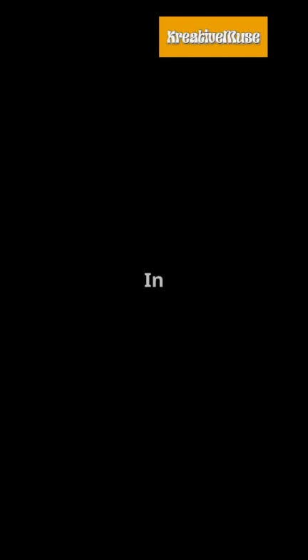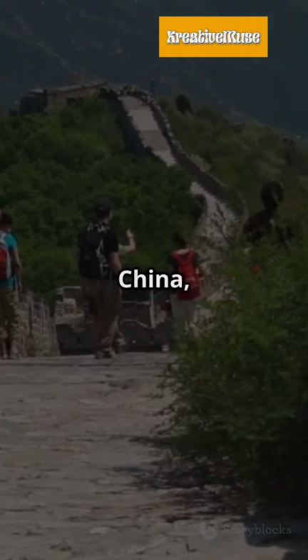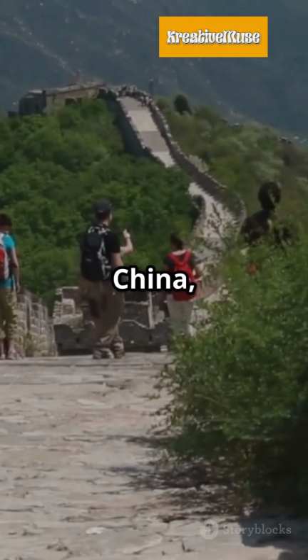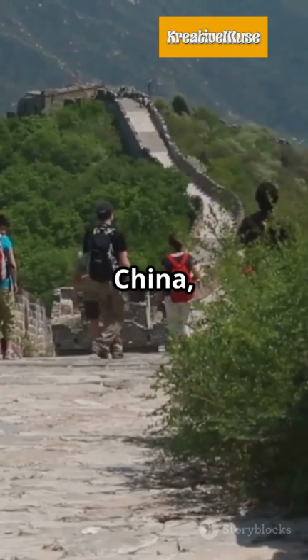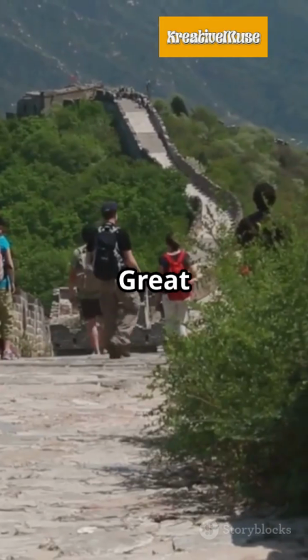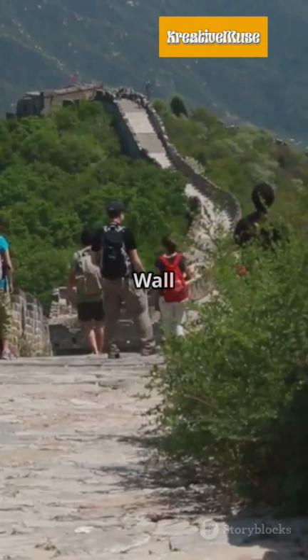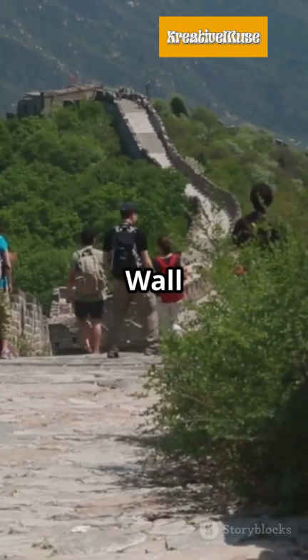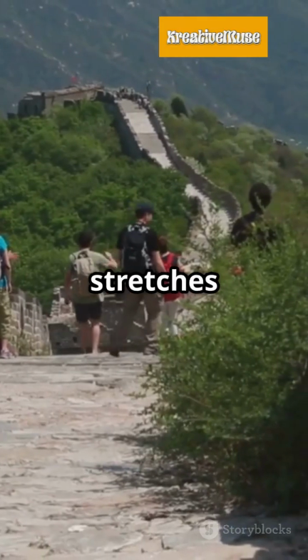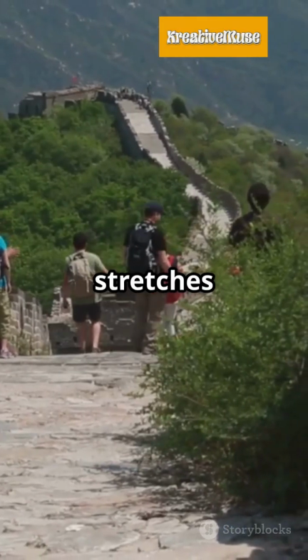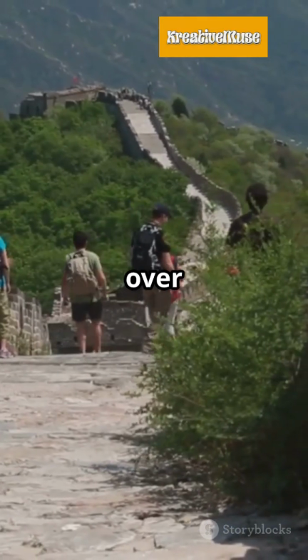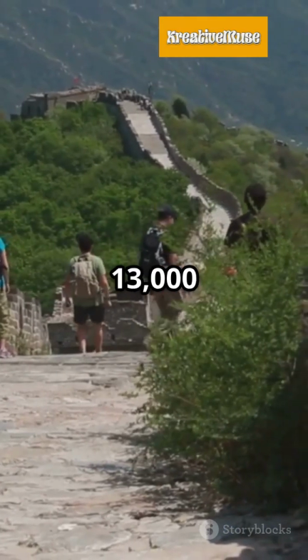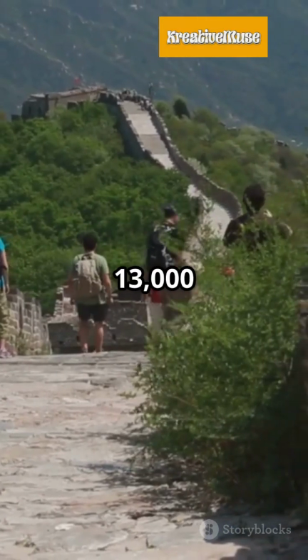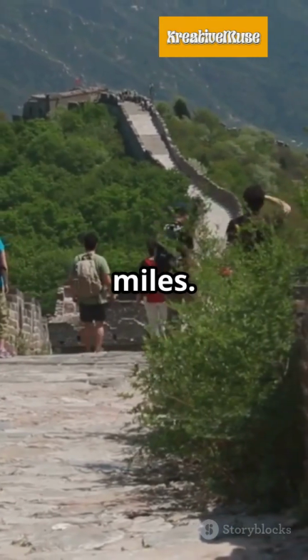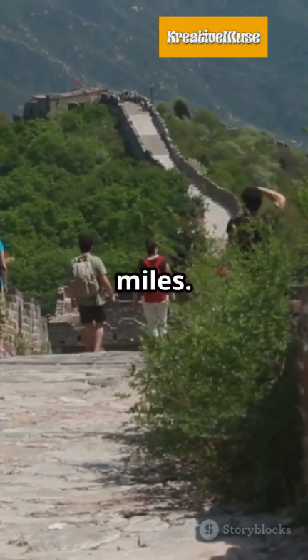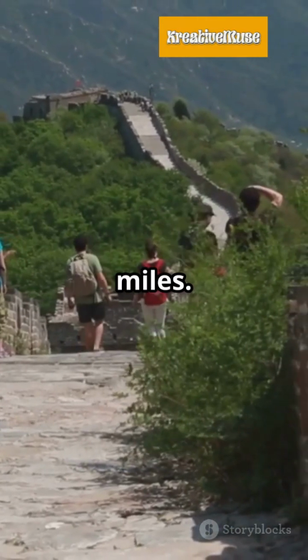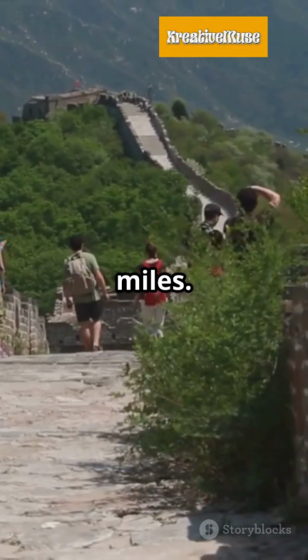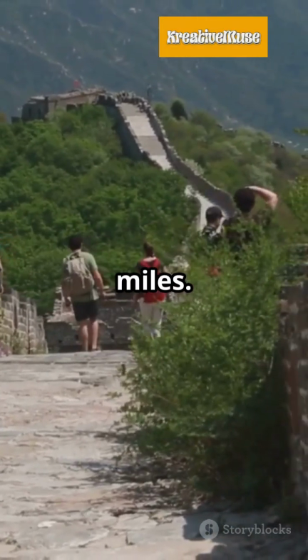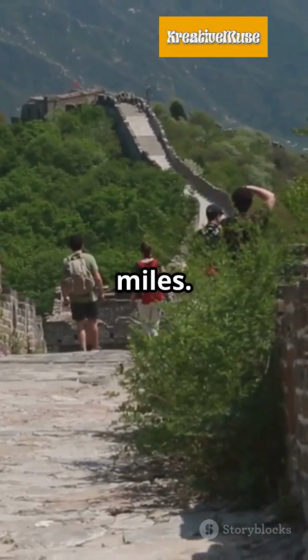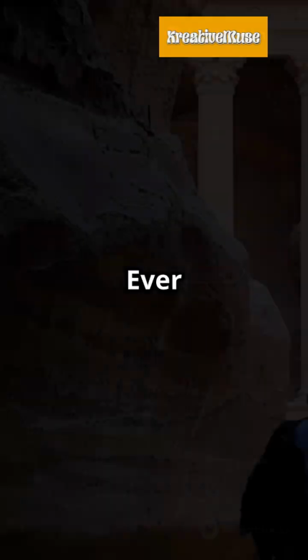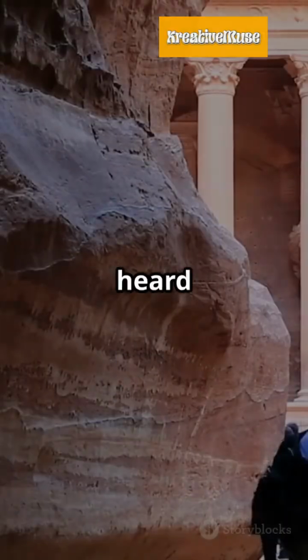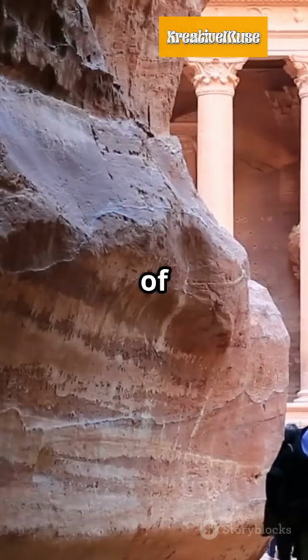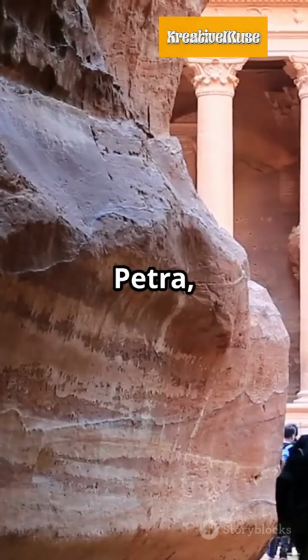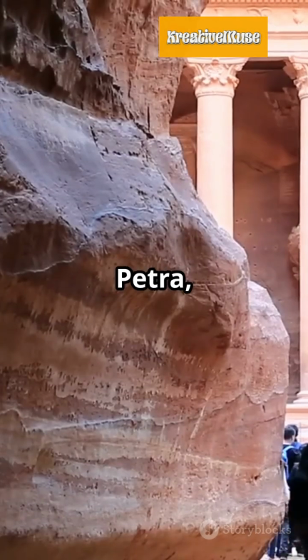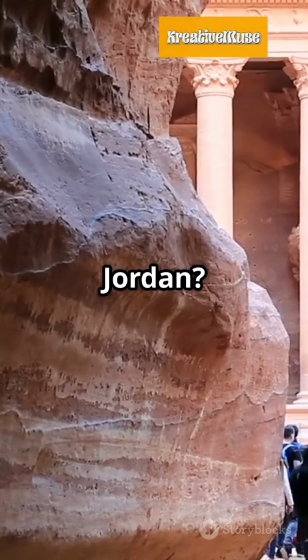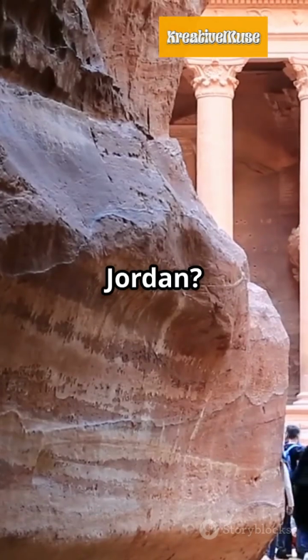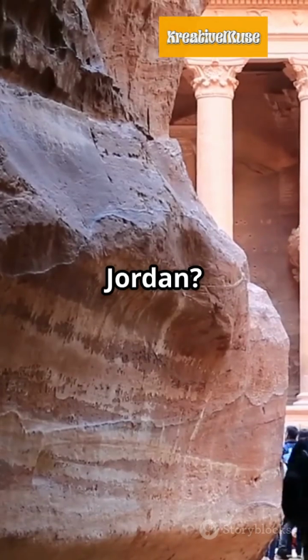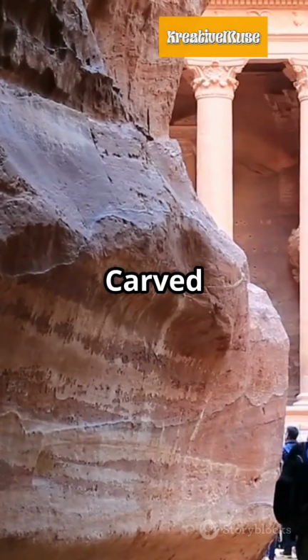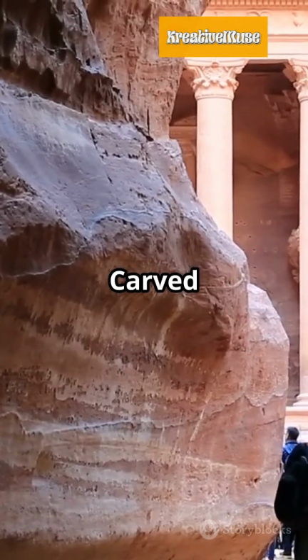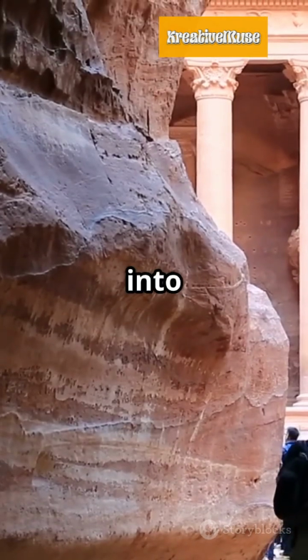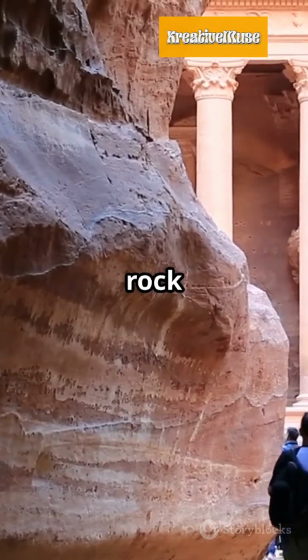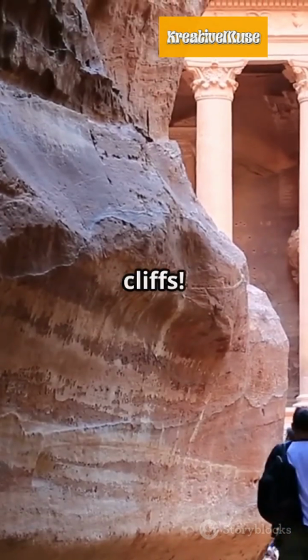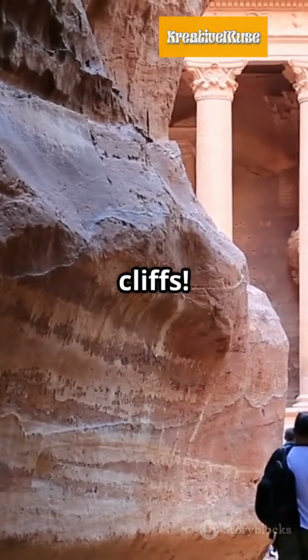In China, the Great Wall stretches over 13,000 miles. Ever heard of Petra, Jordan? Carved into rock cliffs.